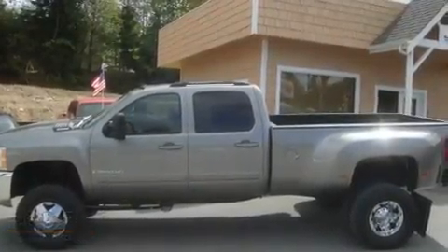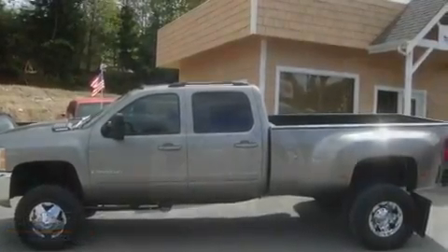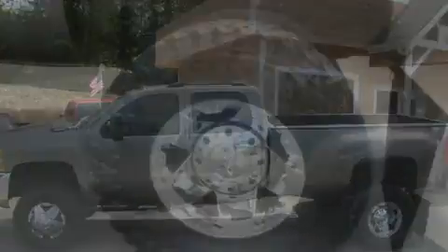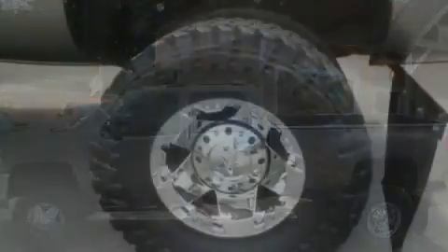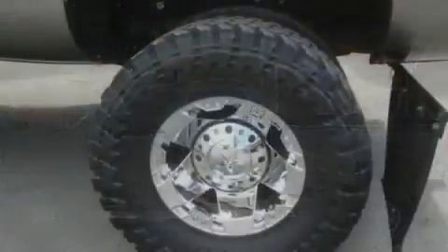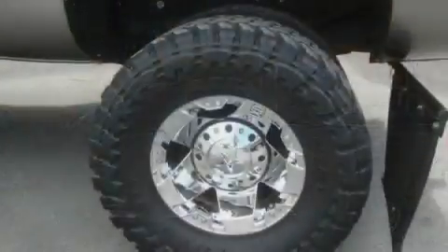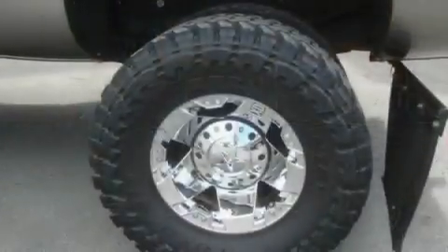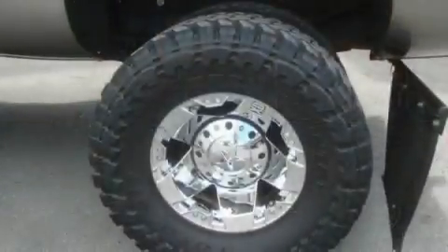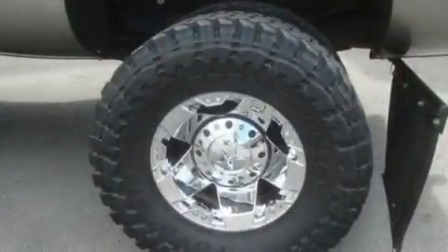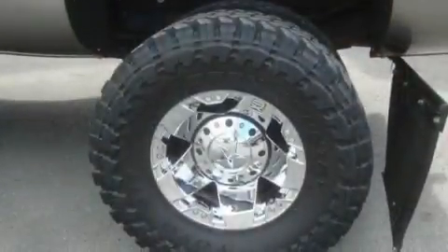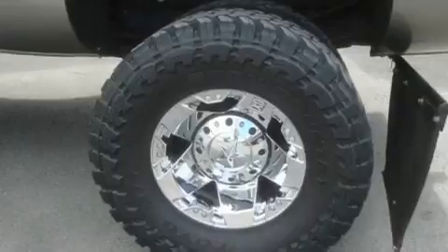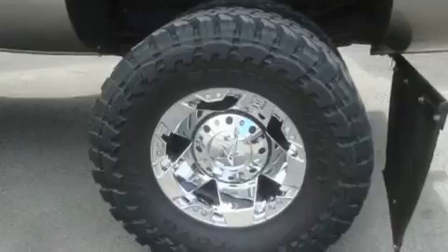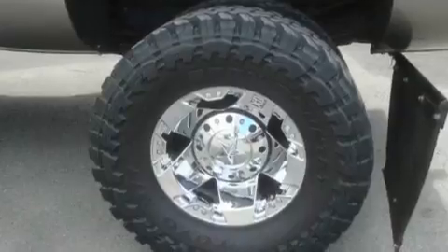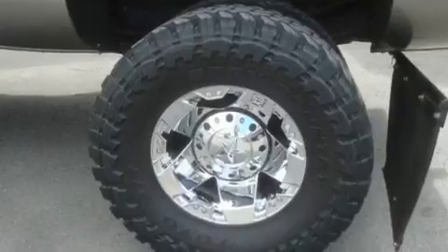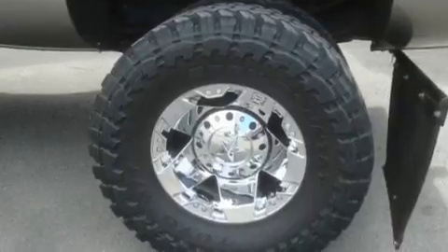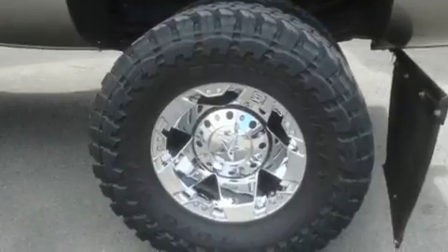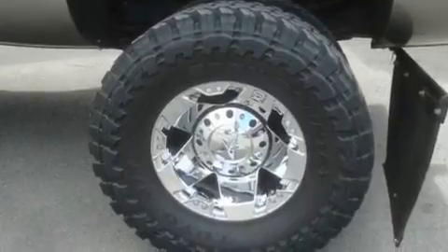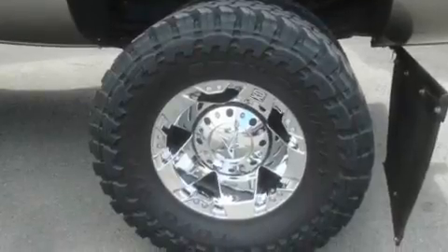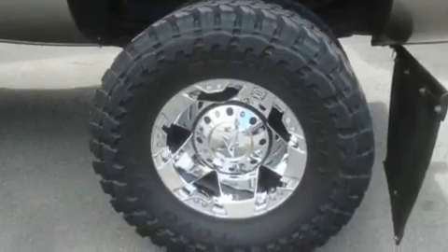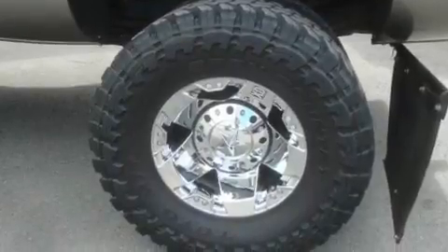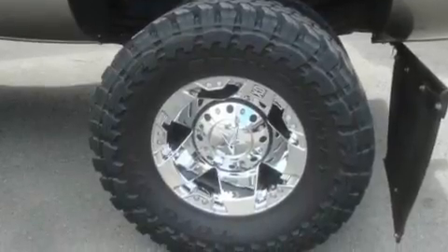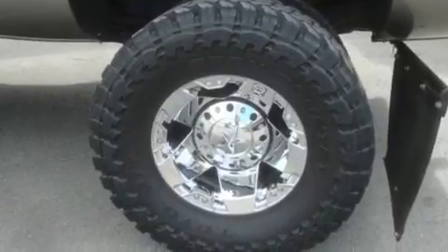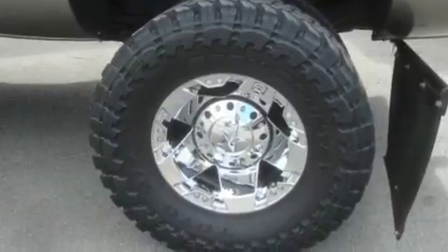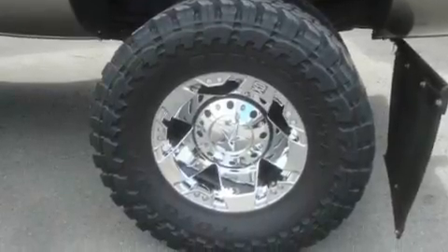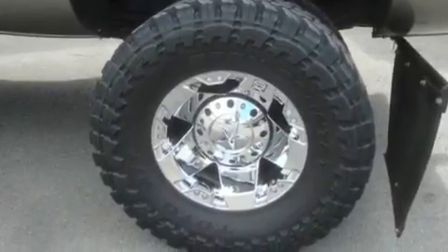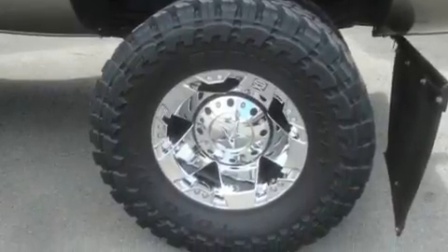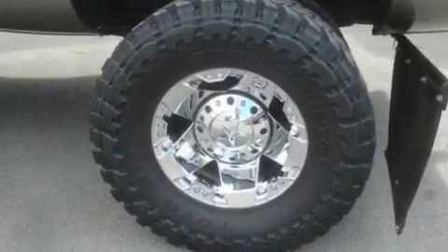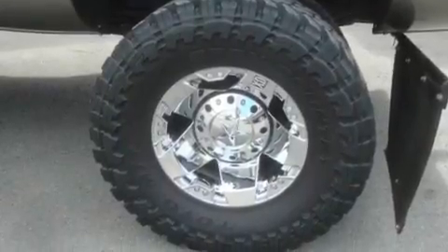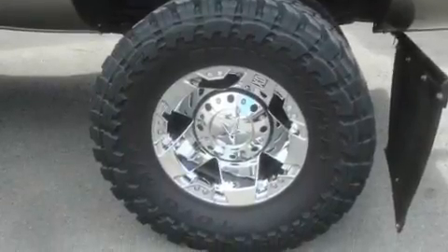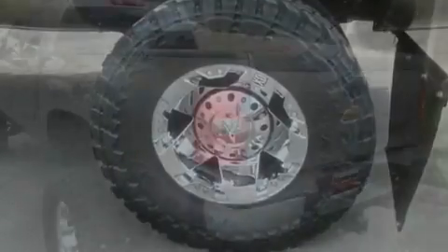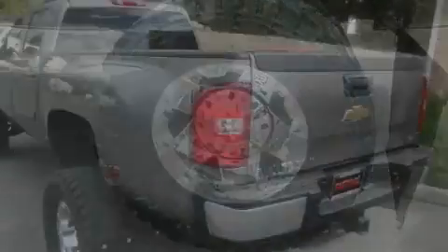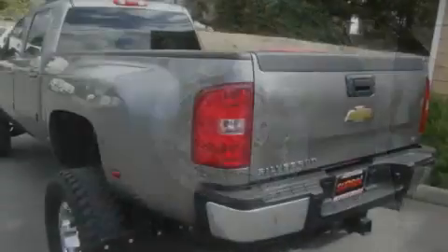It features a 6.6 liter 8-cylinder engine, an automatic transmission, and 4-wheel drive.